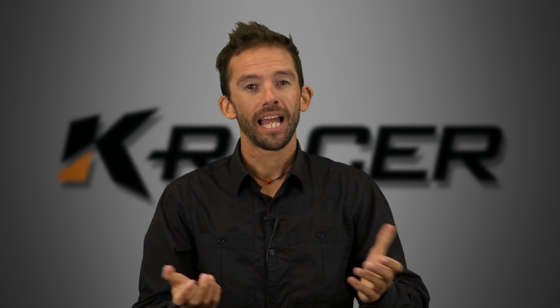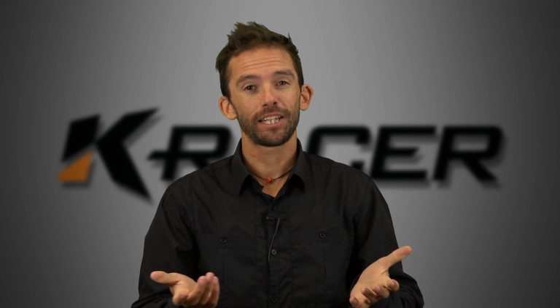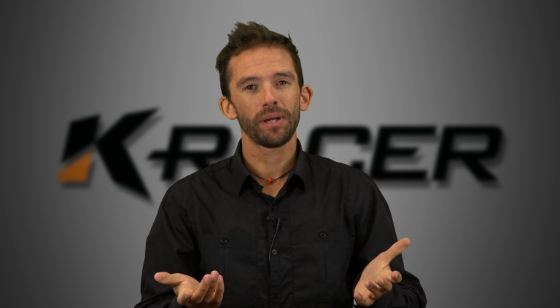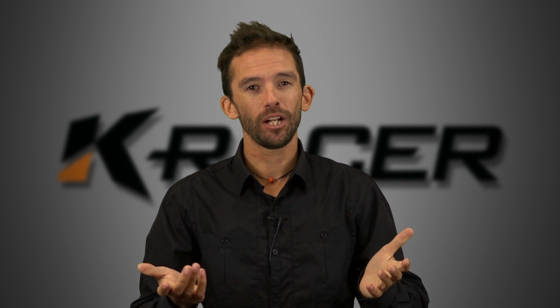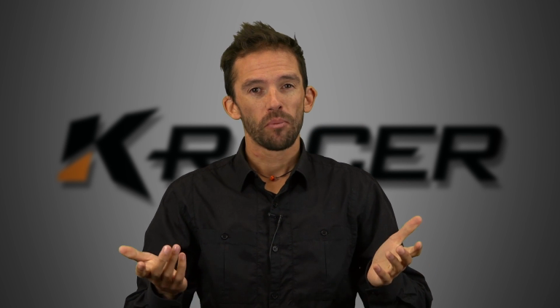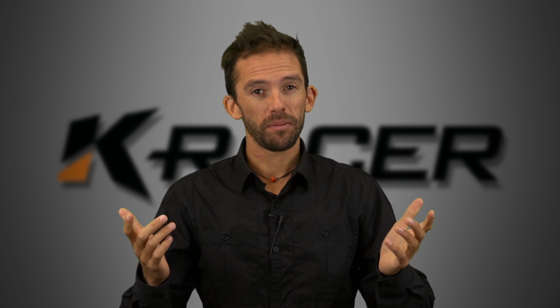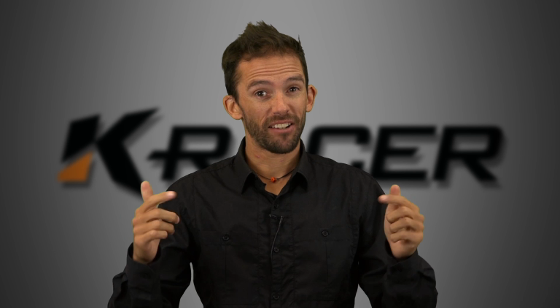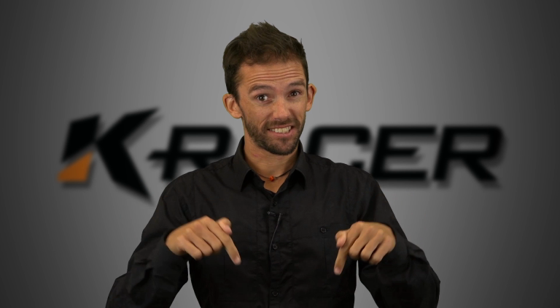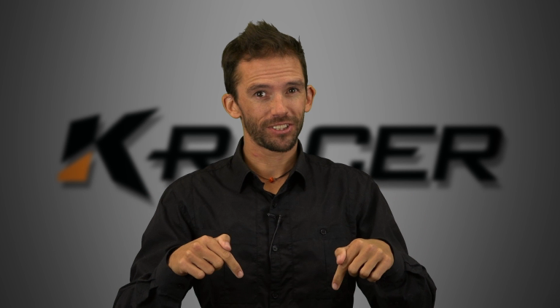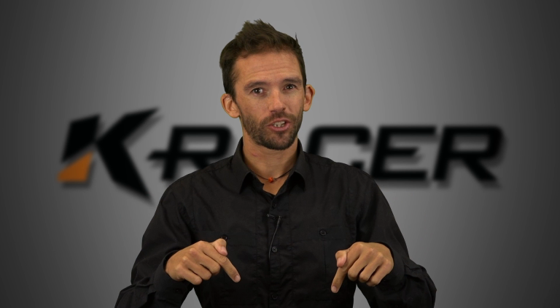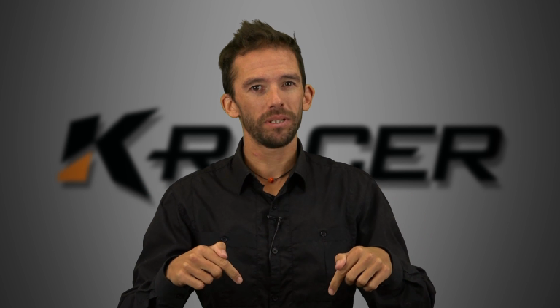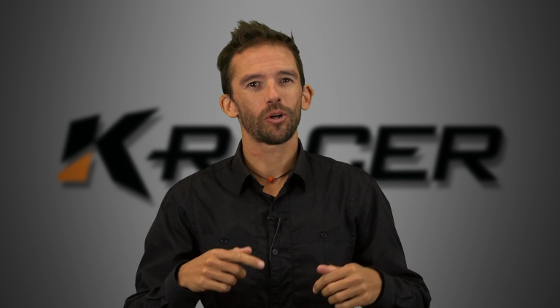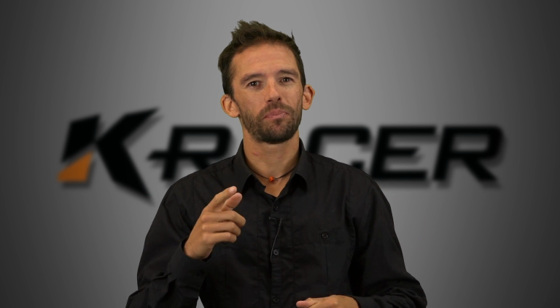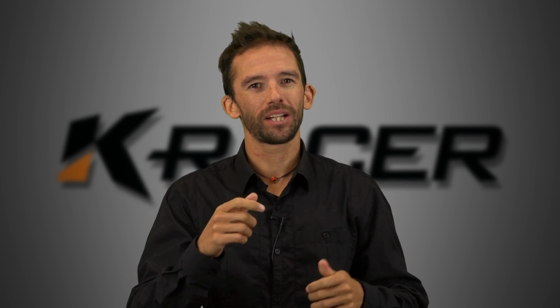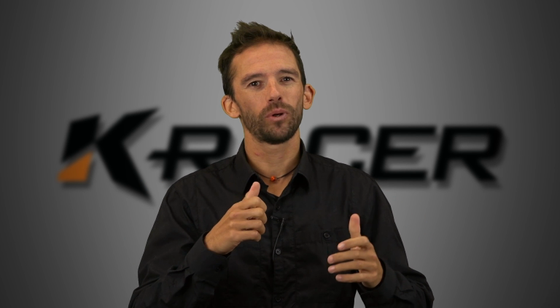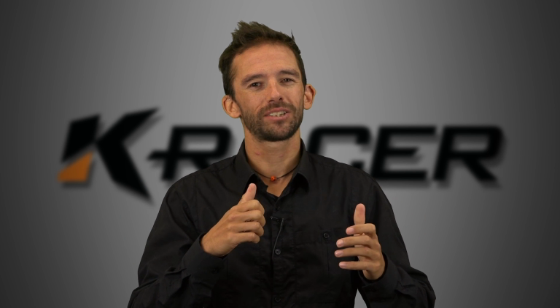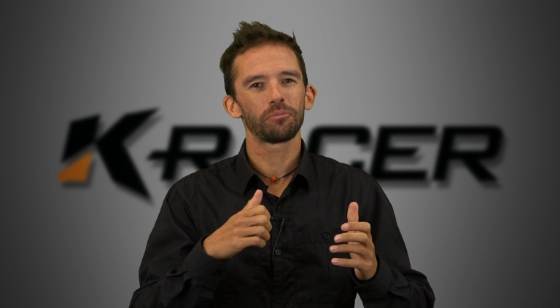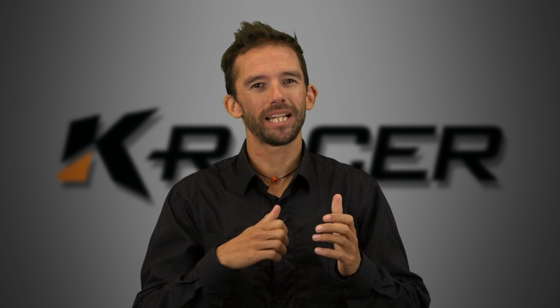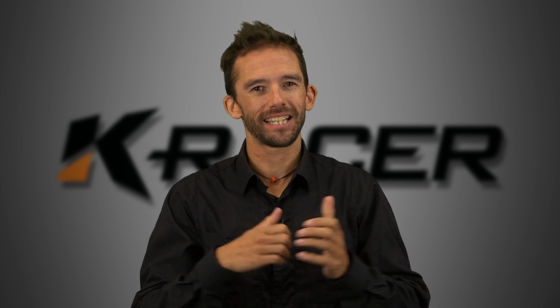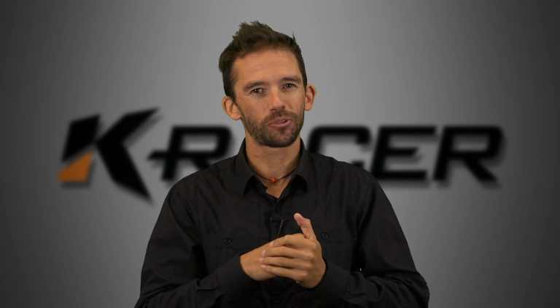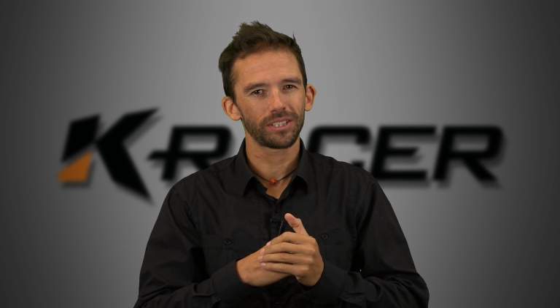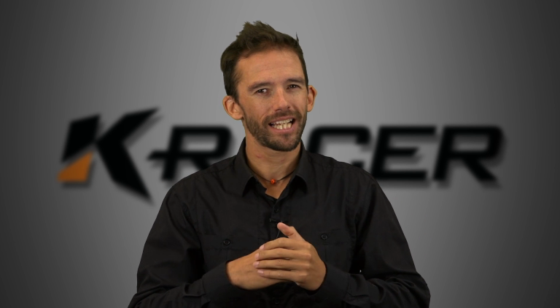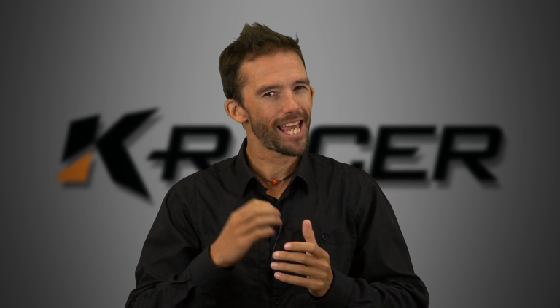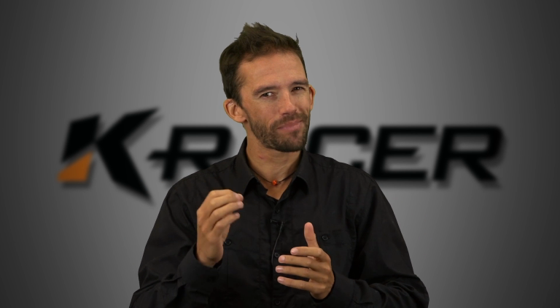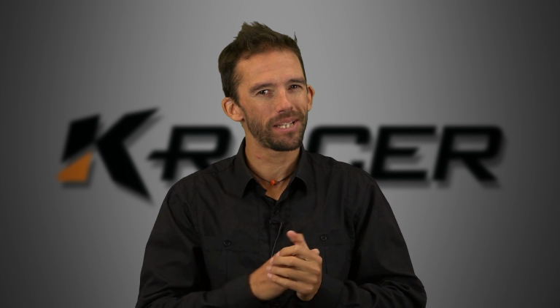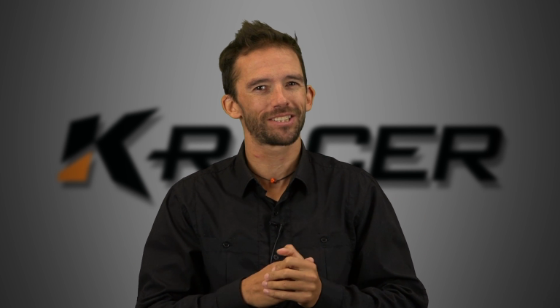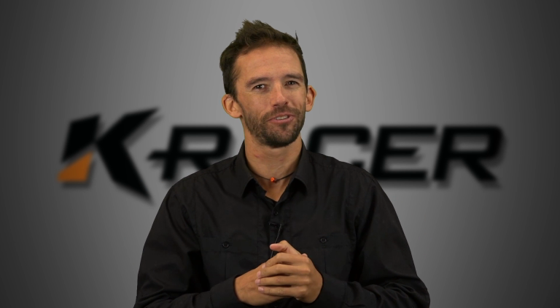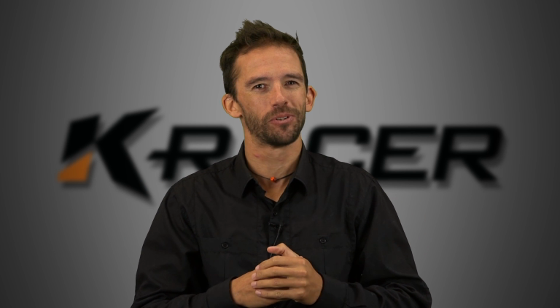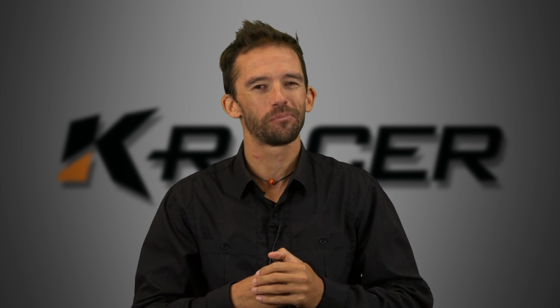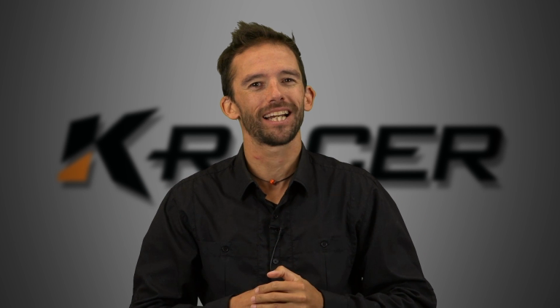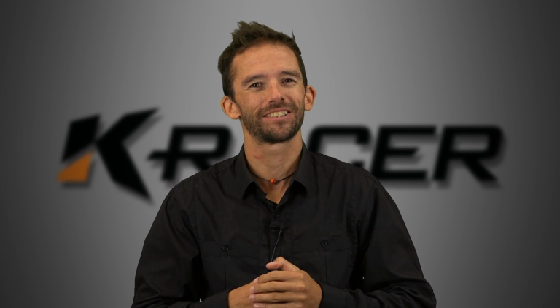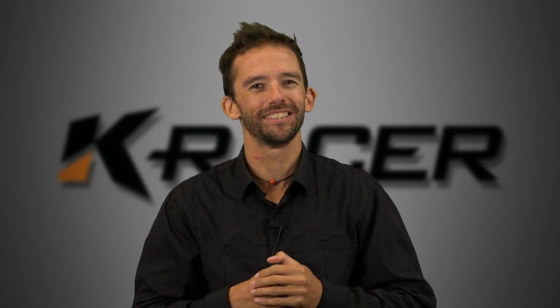Have a think about it, maybe have a discussion in the comments. I'll be back in a week's time to answer that question and maybe ask a few more. Catch you soon.